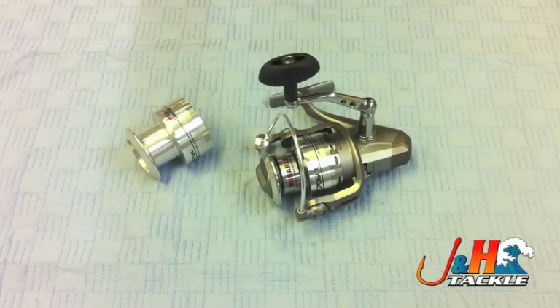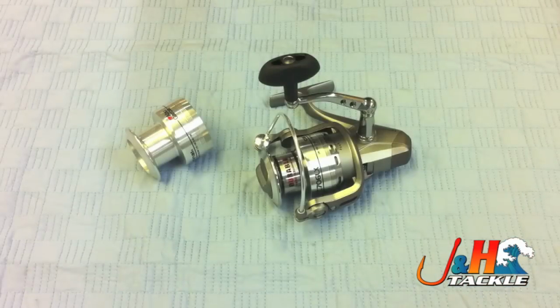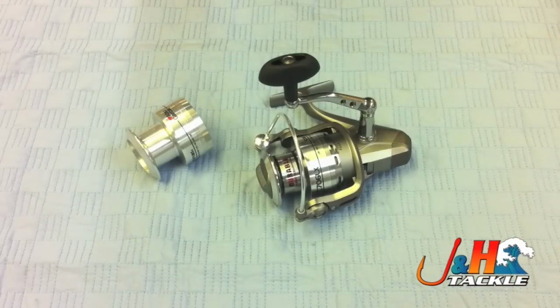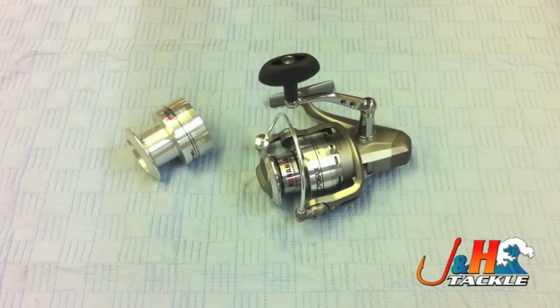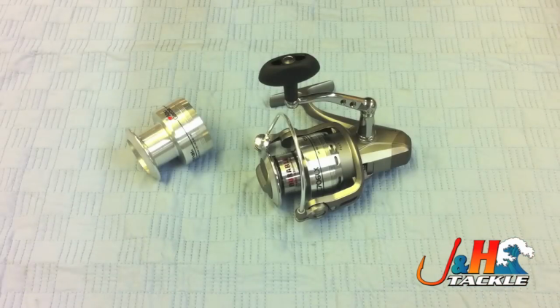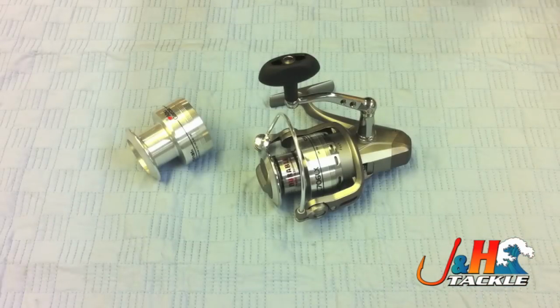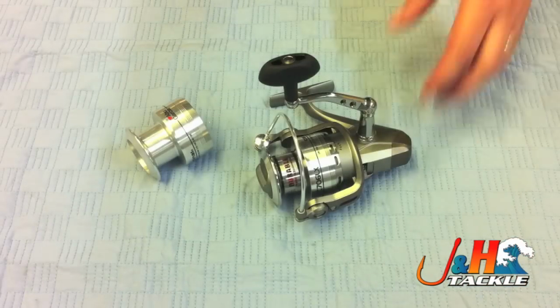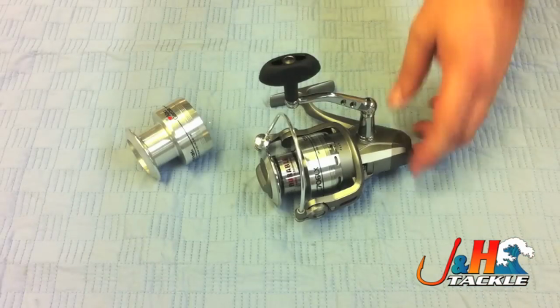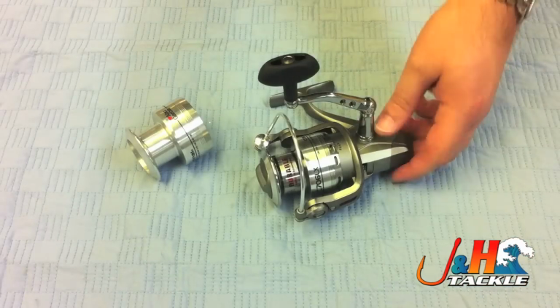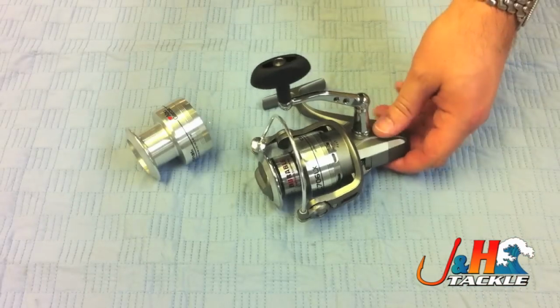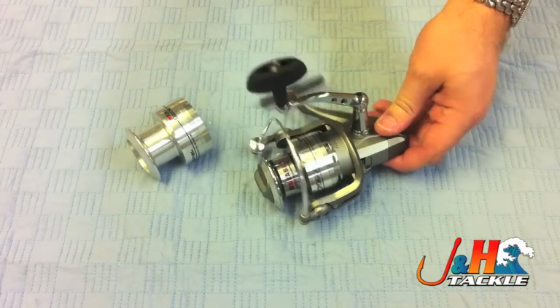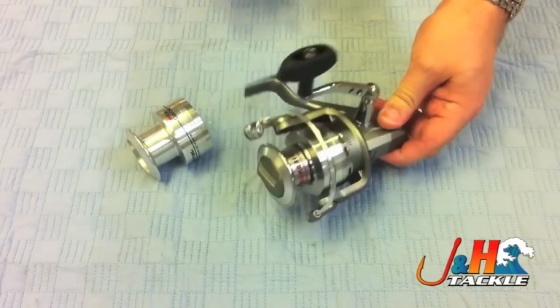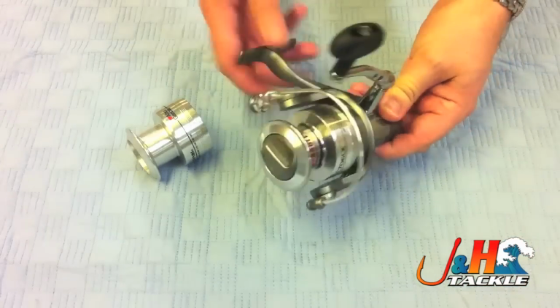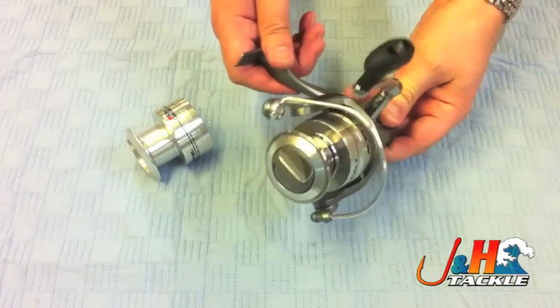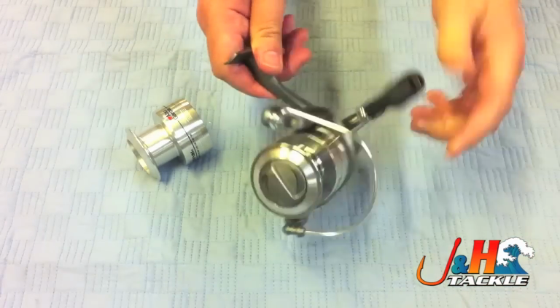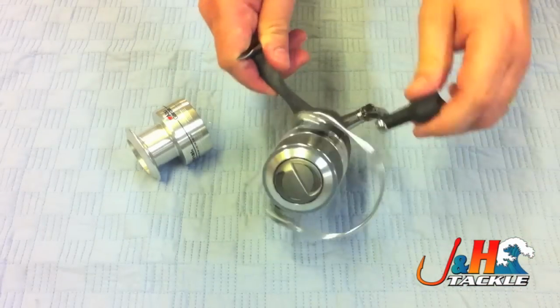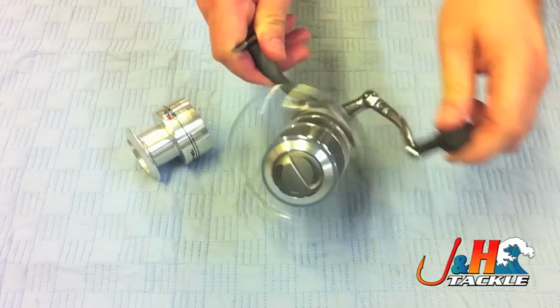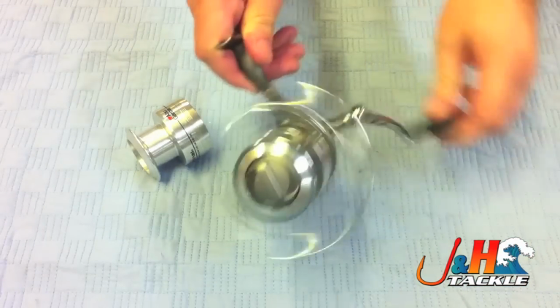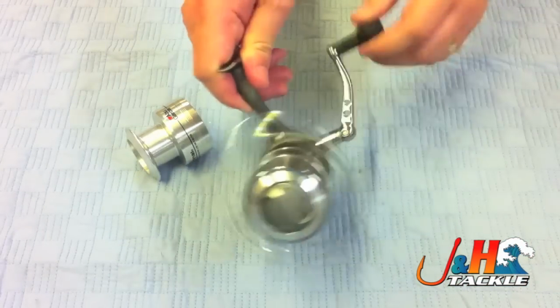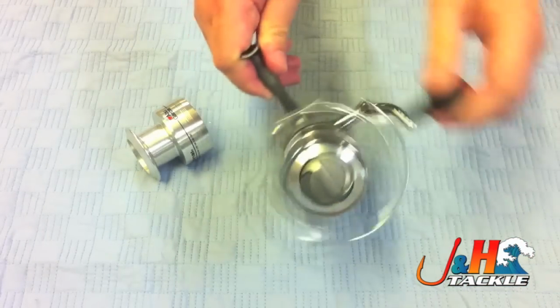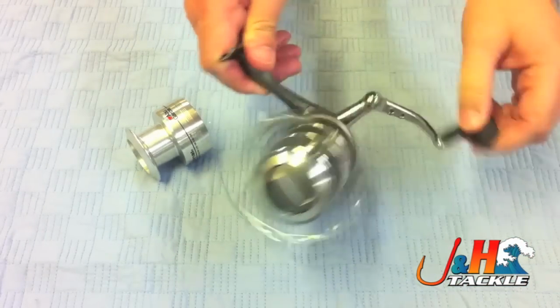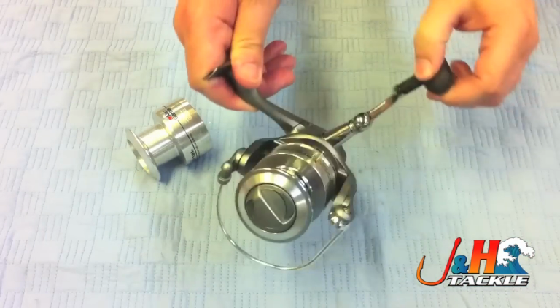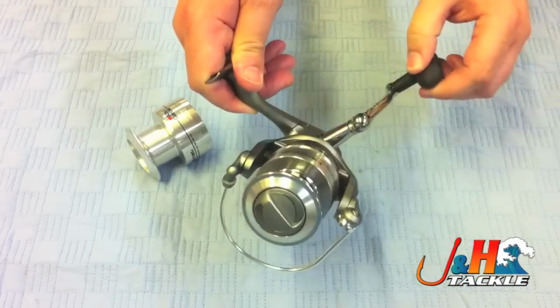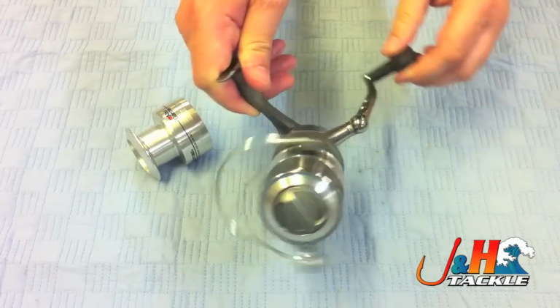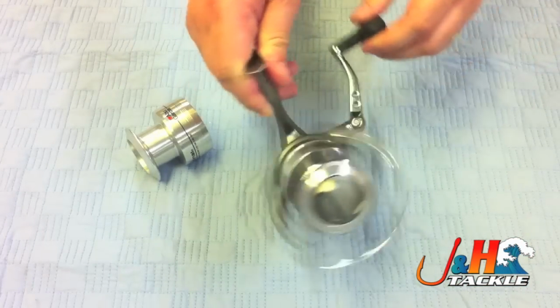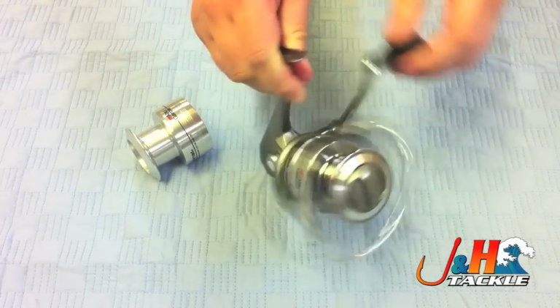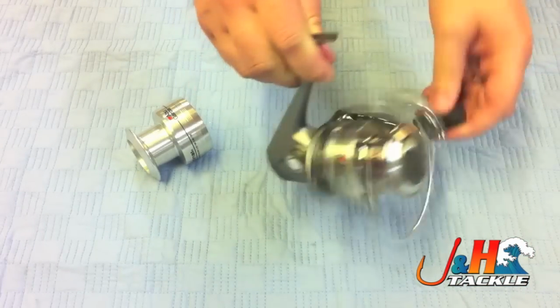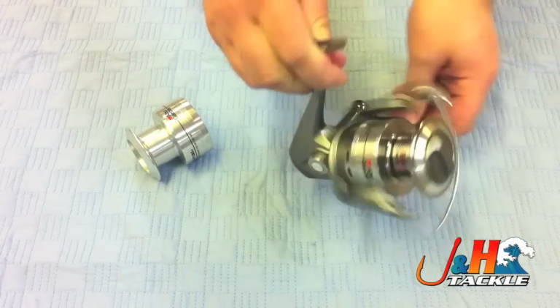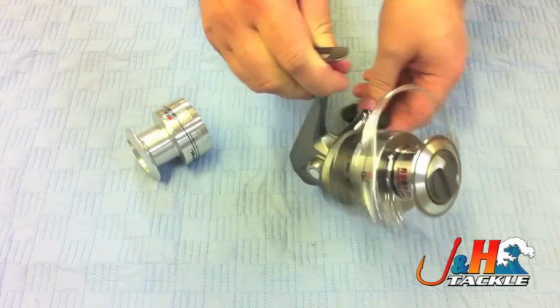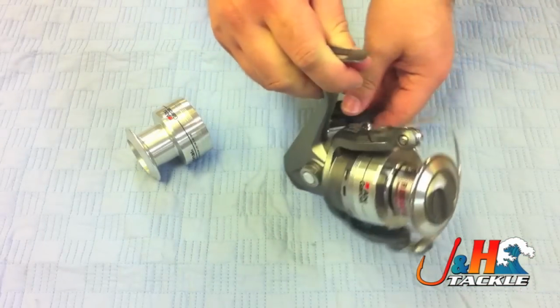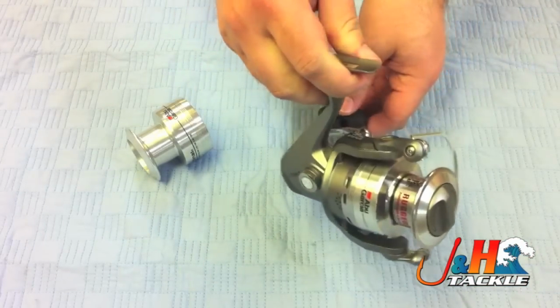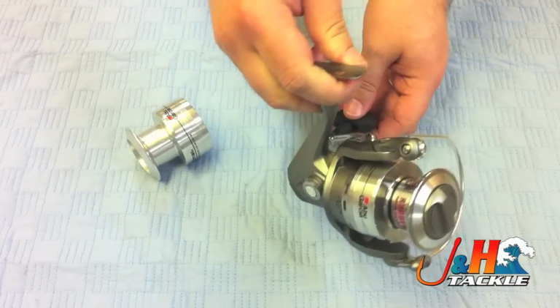Hey, it's Josh over at J&H. Today we're taking a look at the Abu Garcia Cardinal 706LX spinning reel.